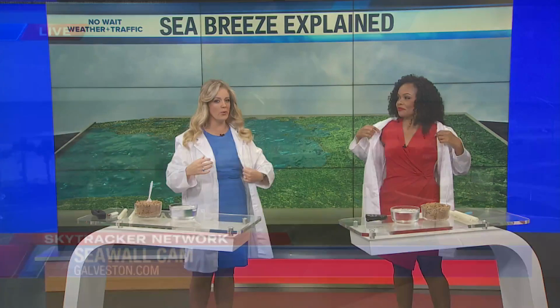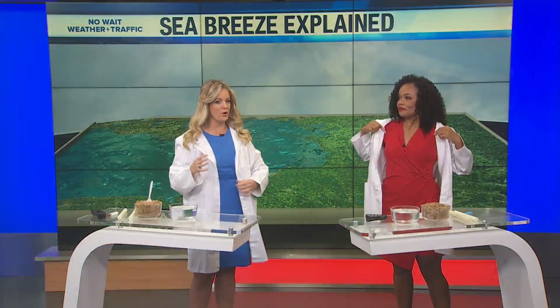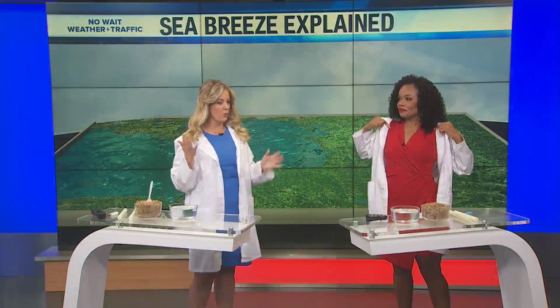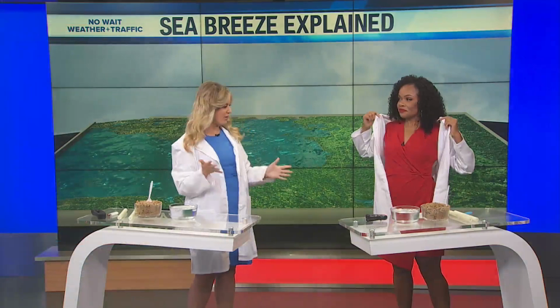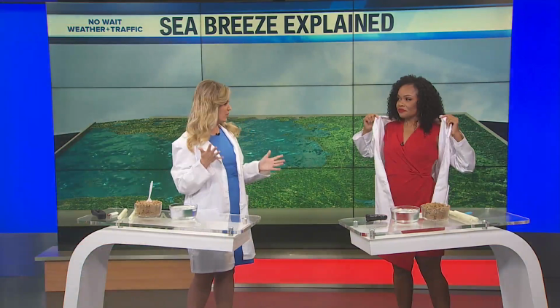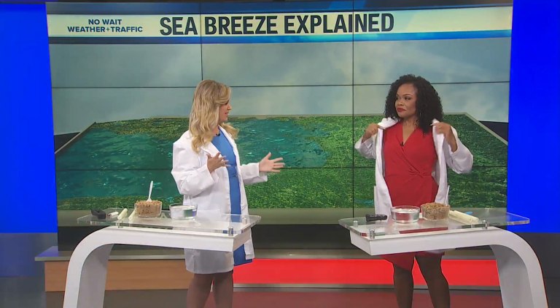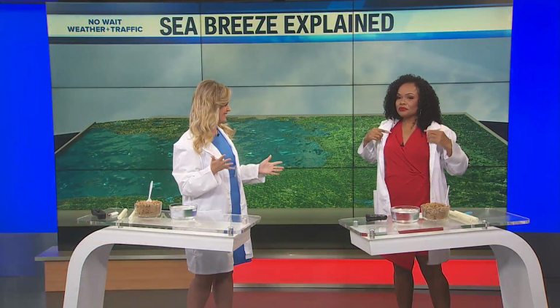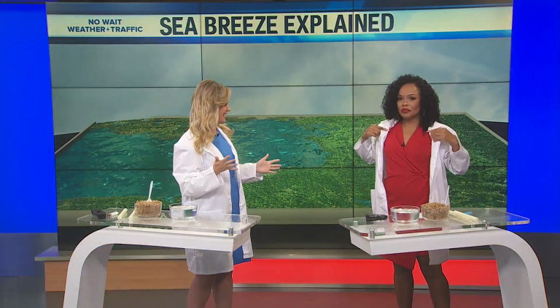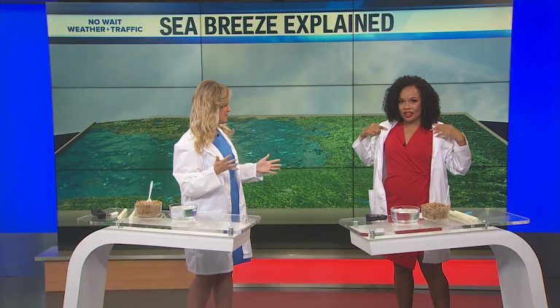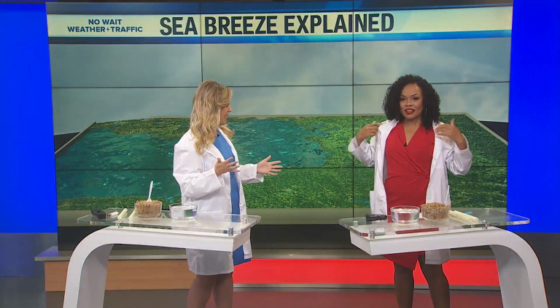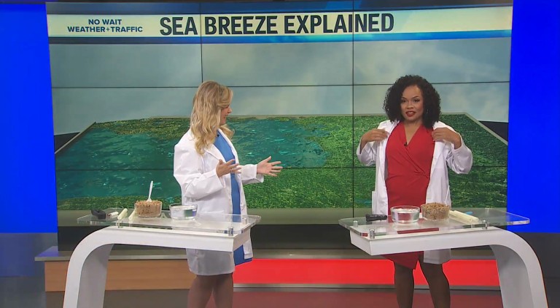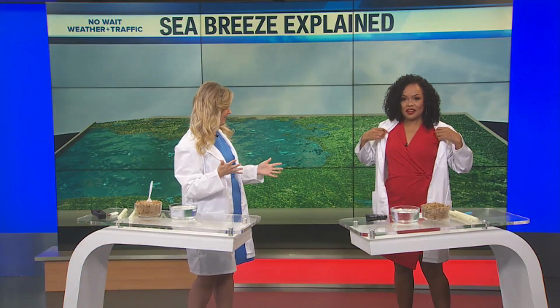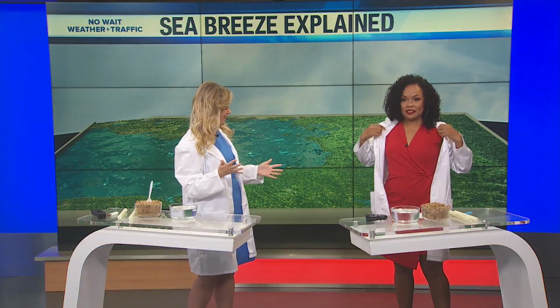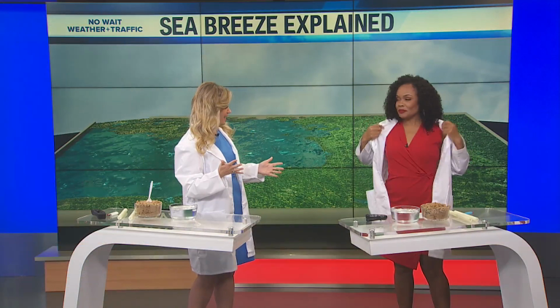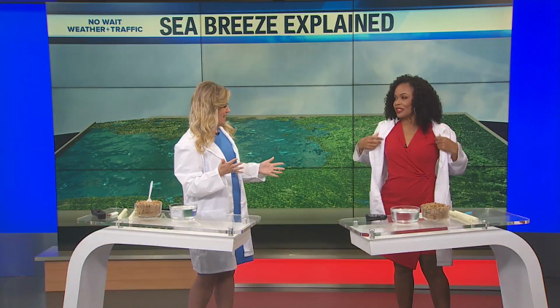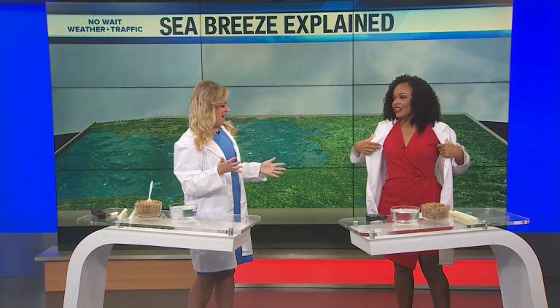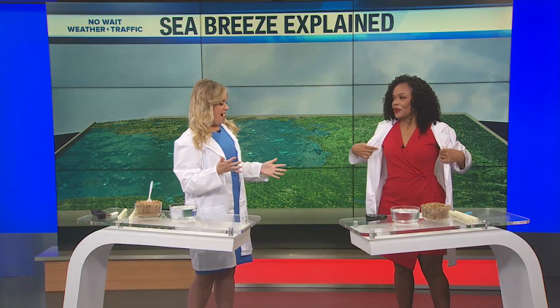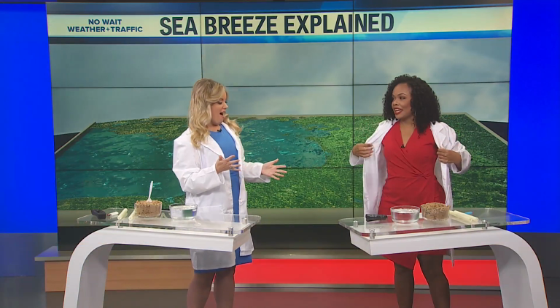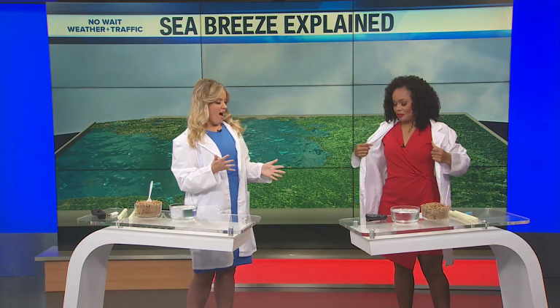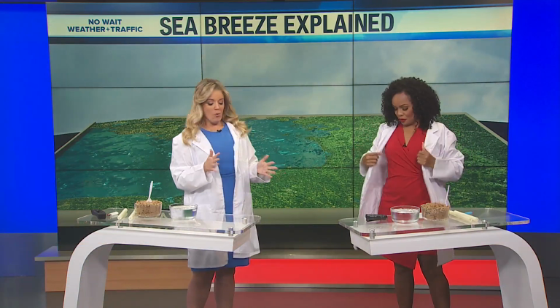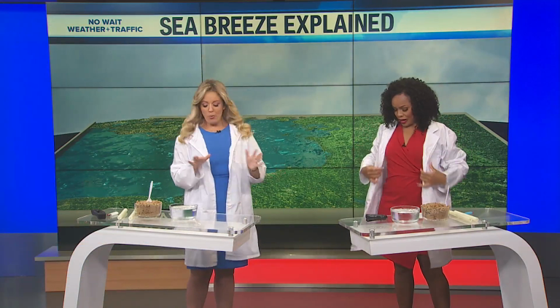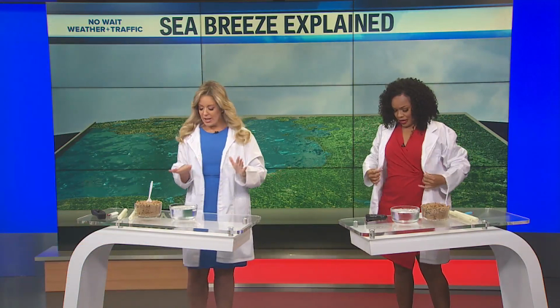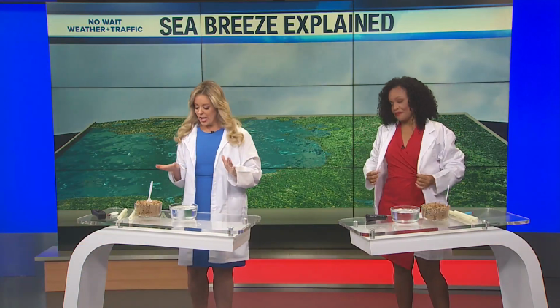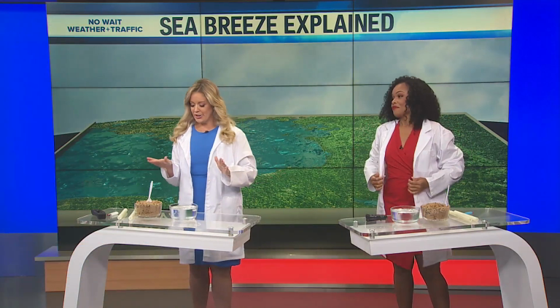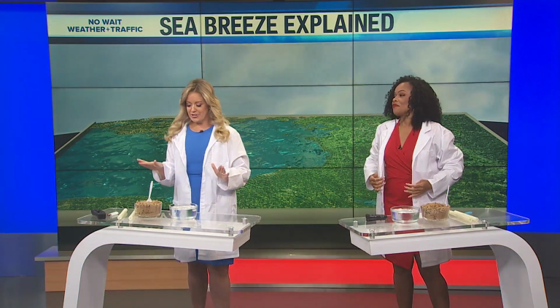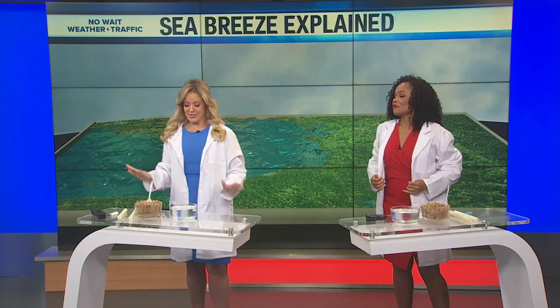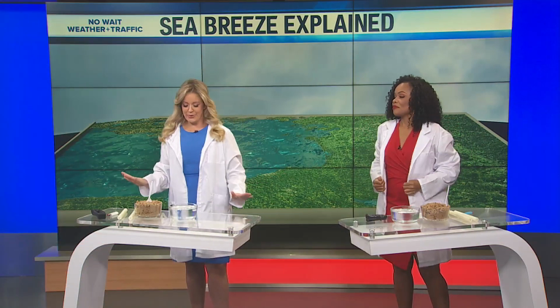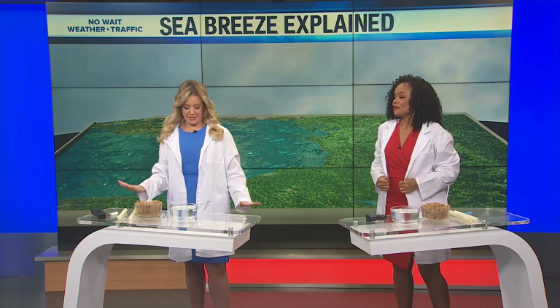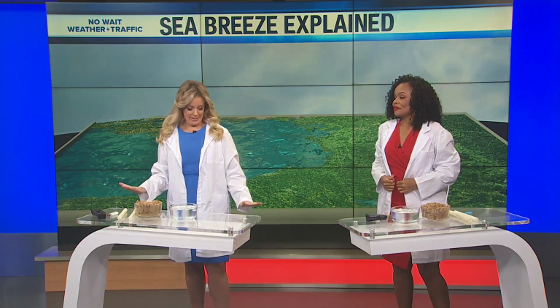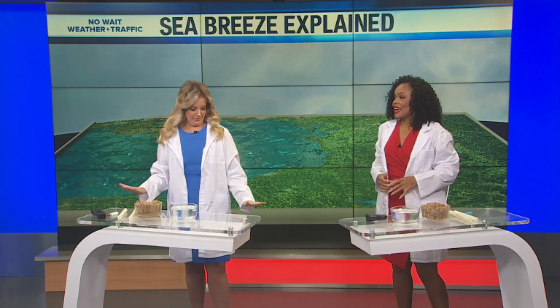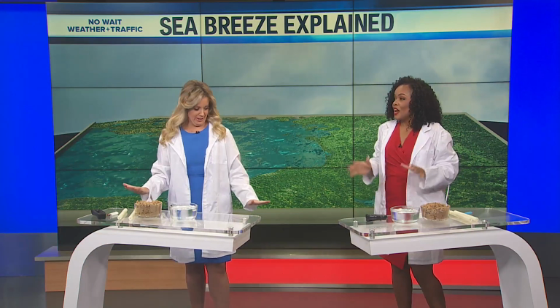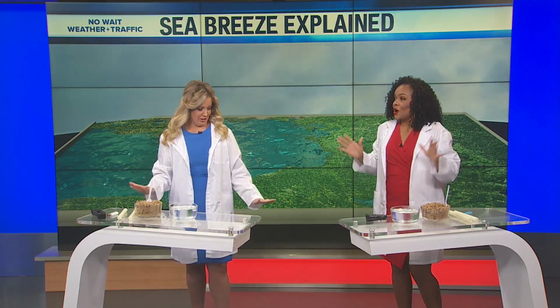So Weather Wednesday is back! What on earth is going on over here?